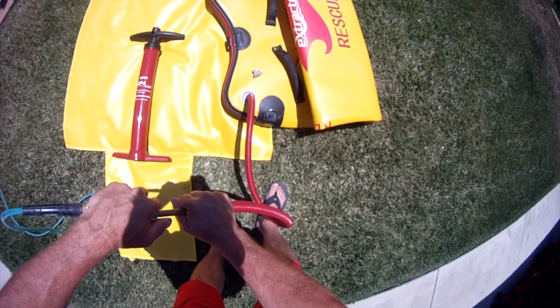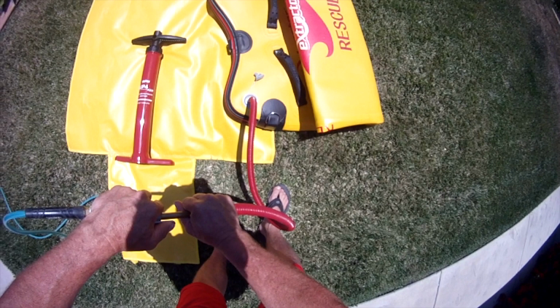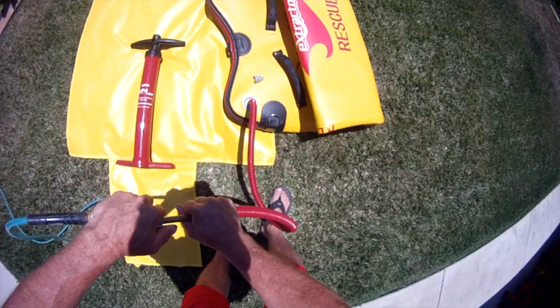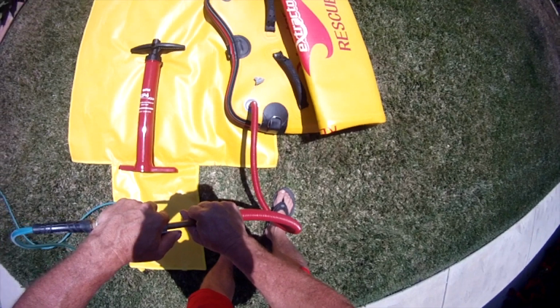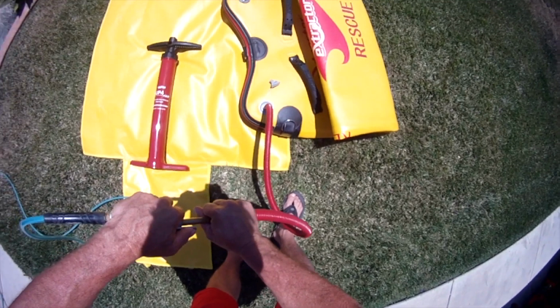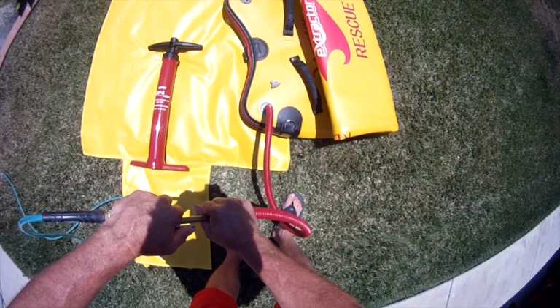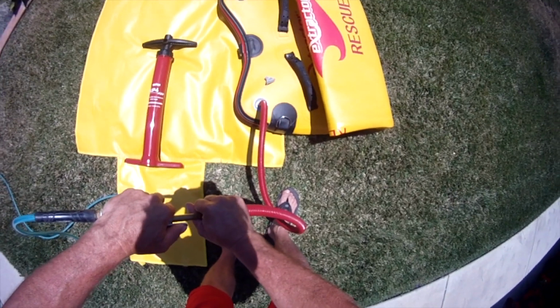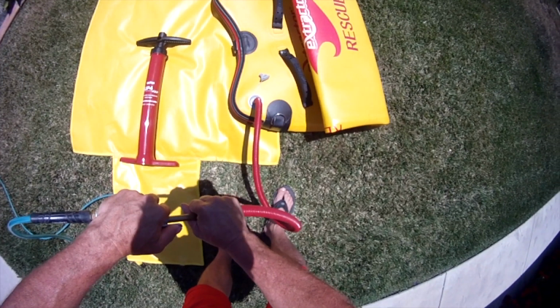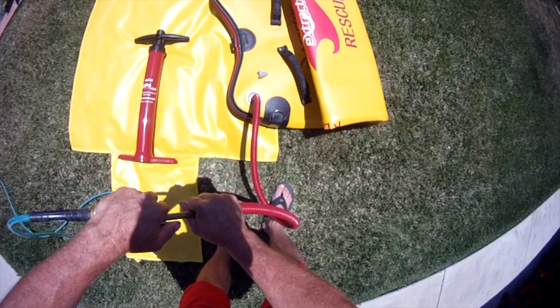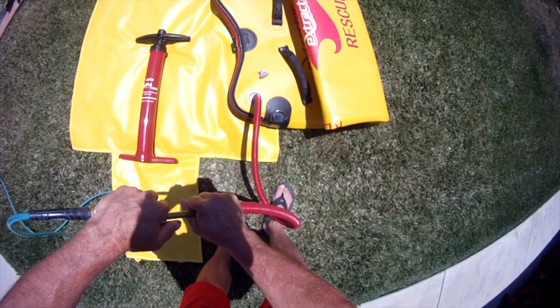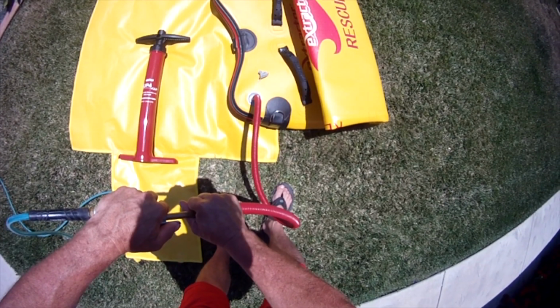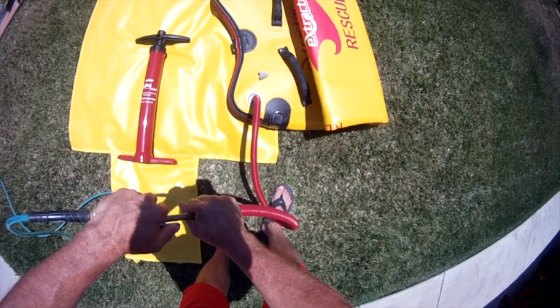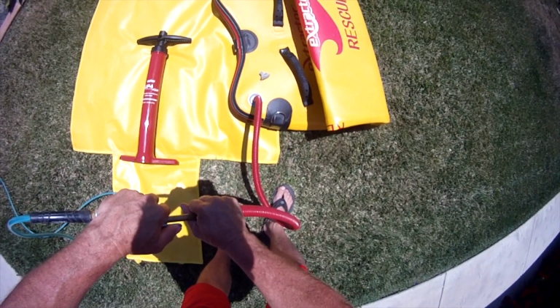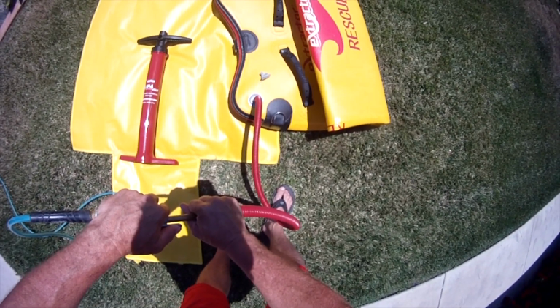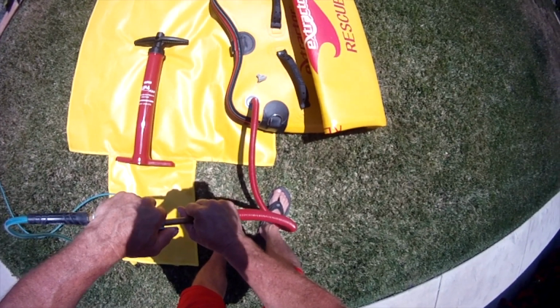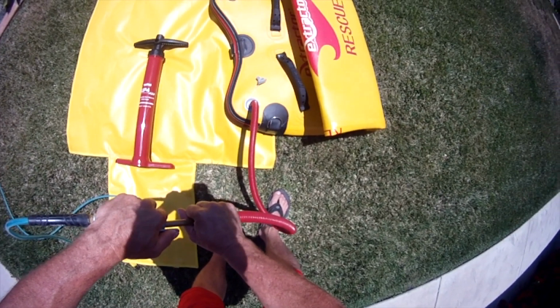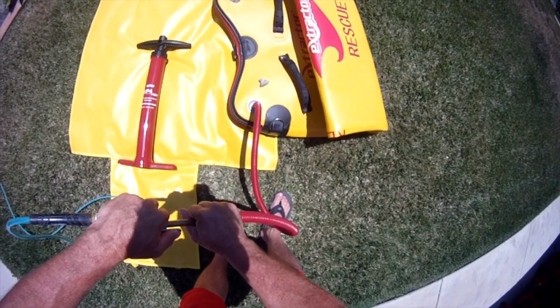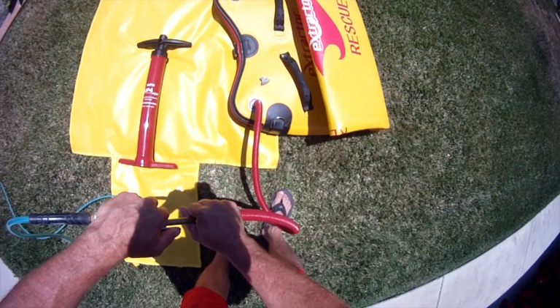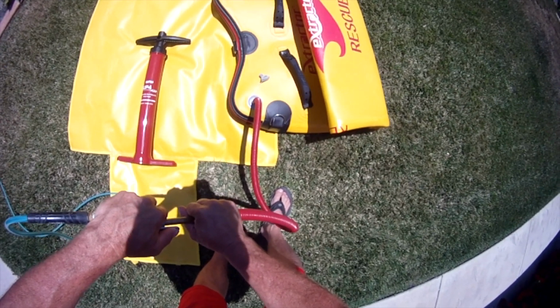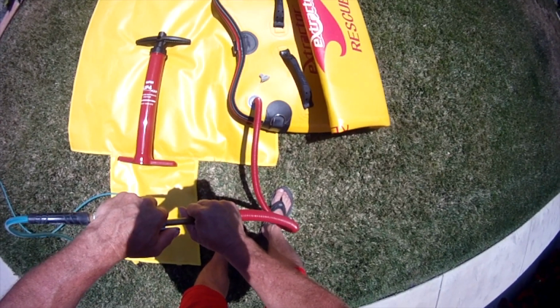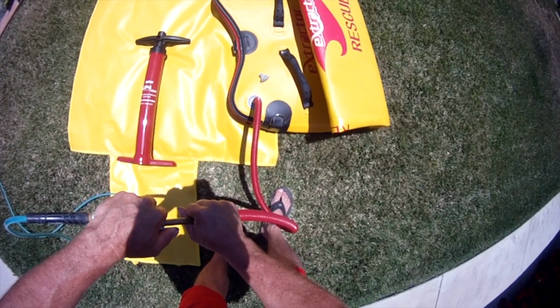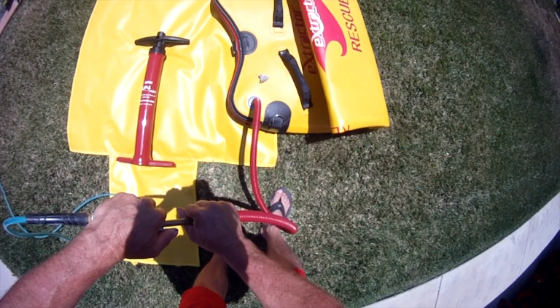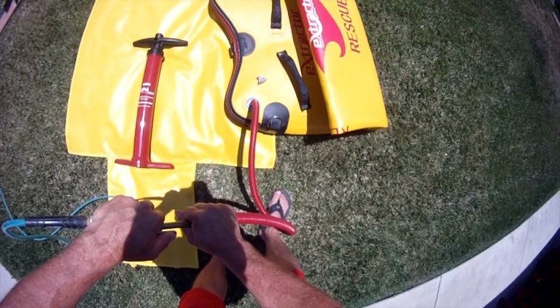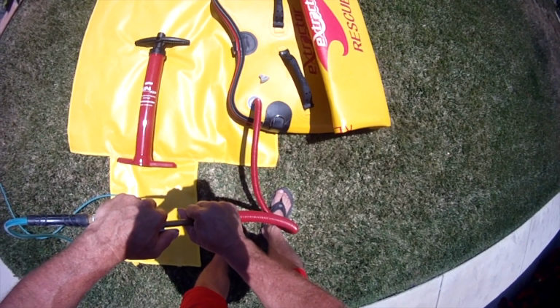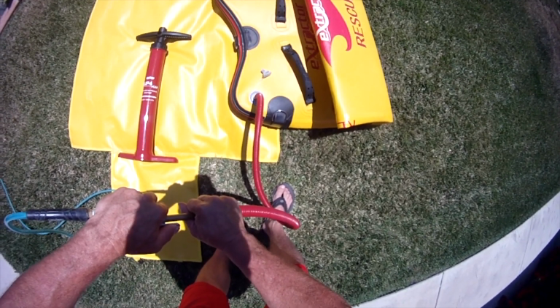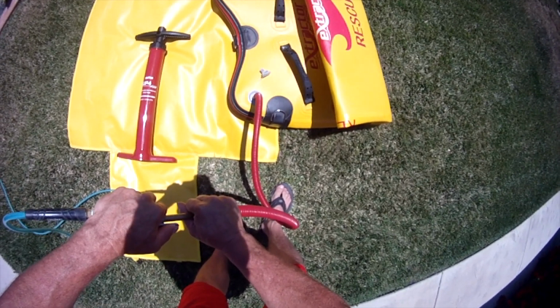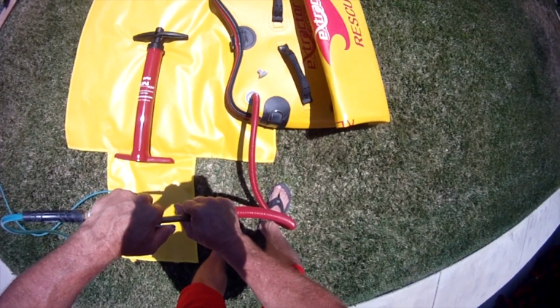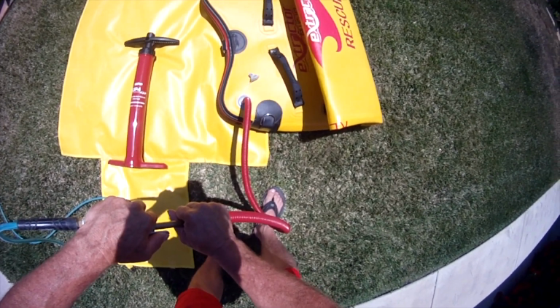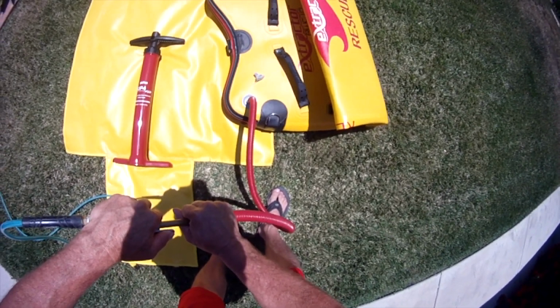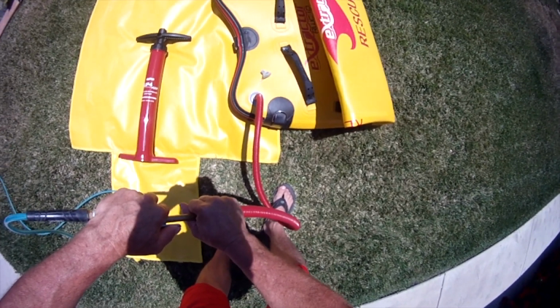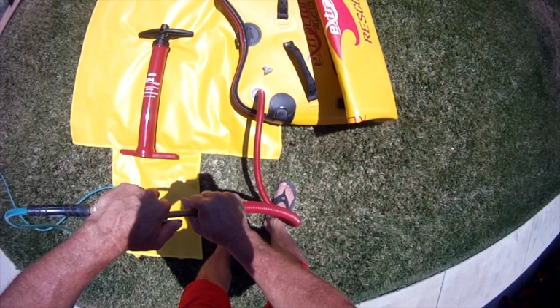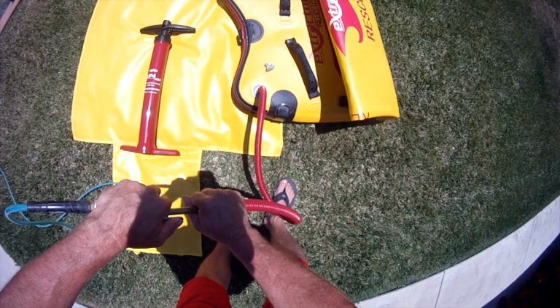If not, just connect the pump to the other end of the hose and start pumping away.